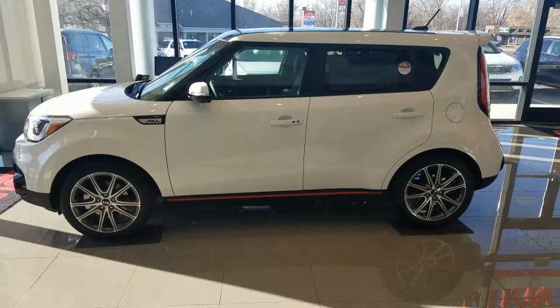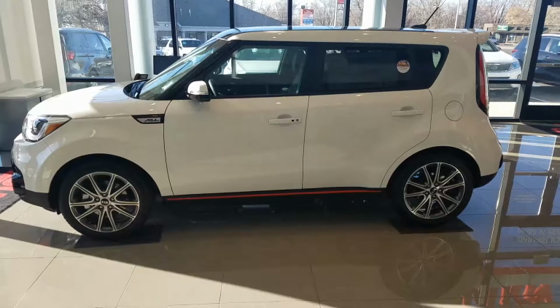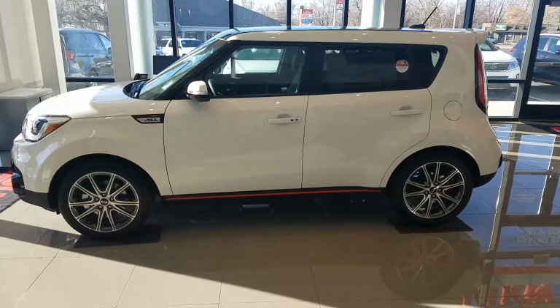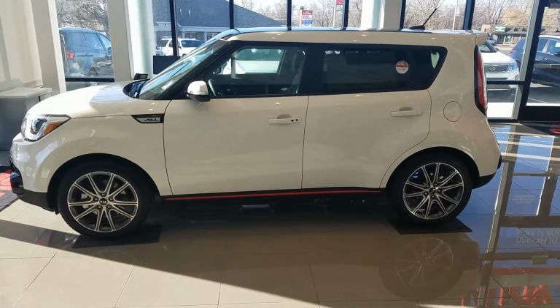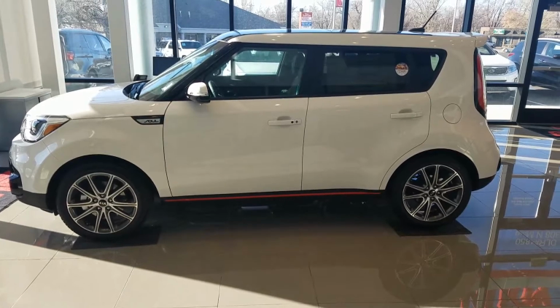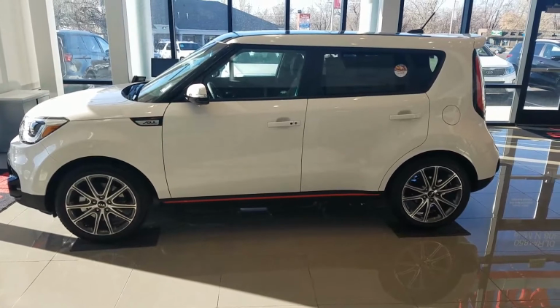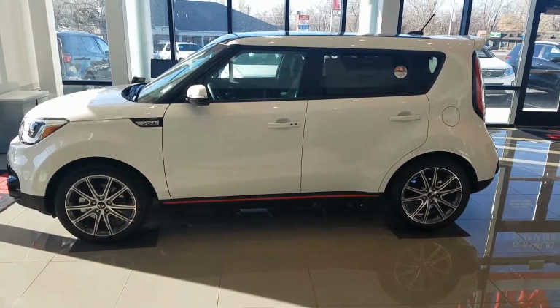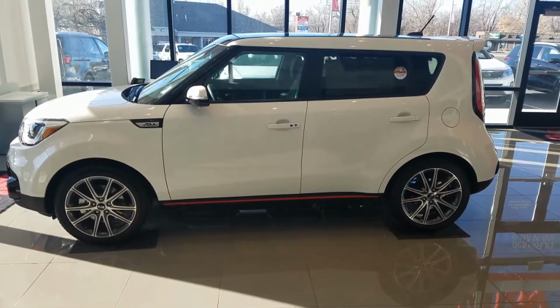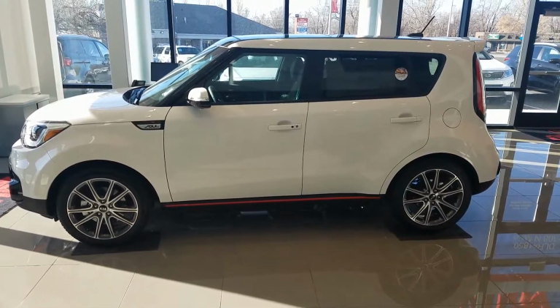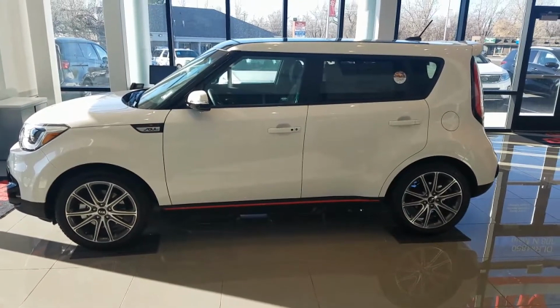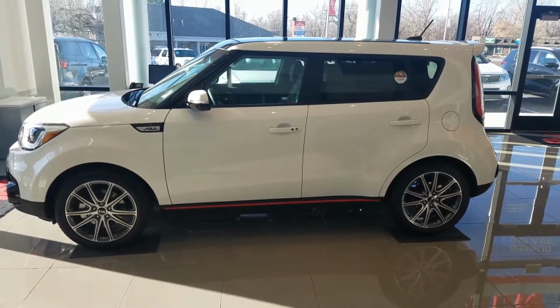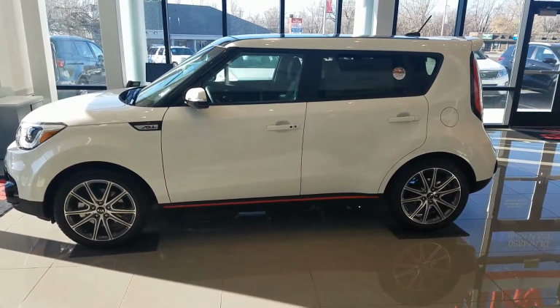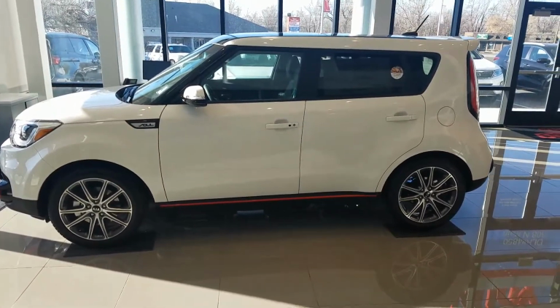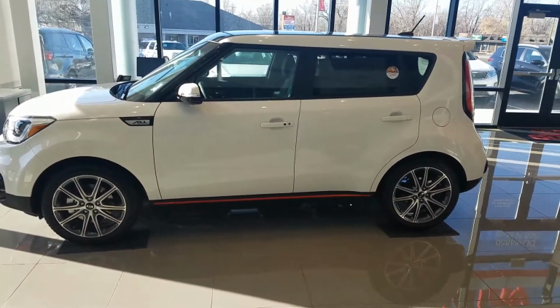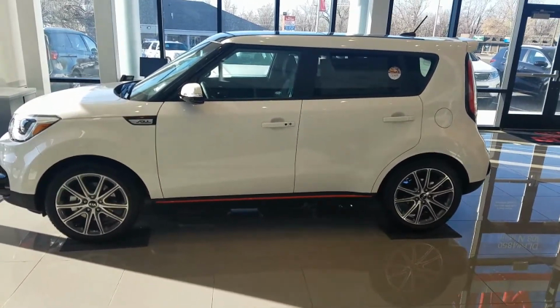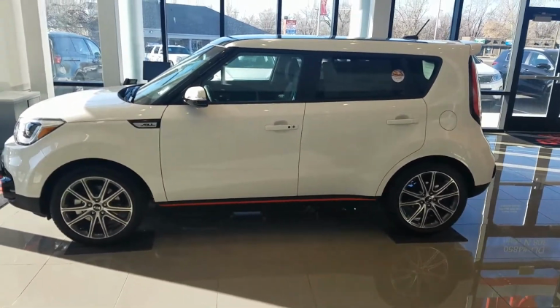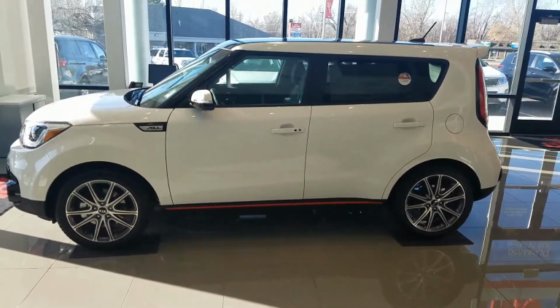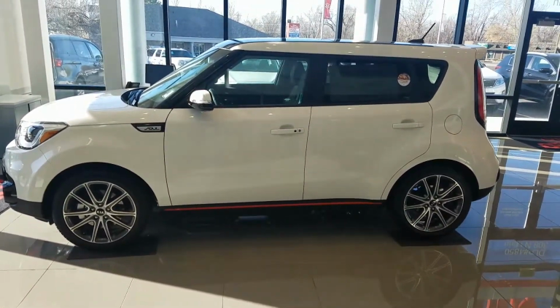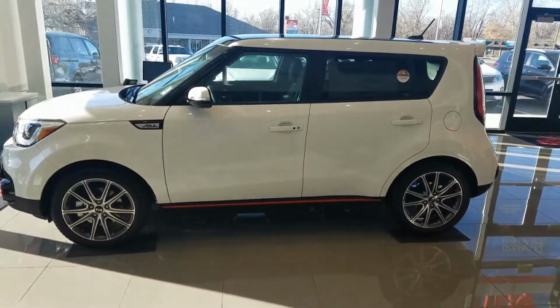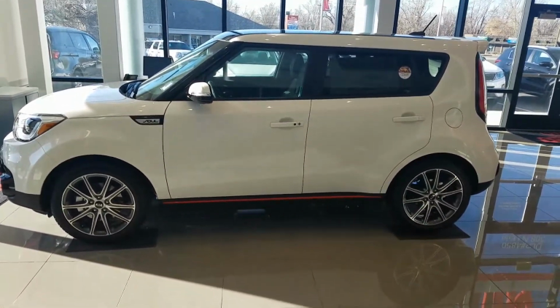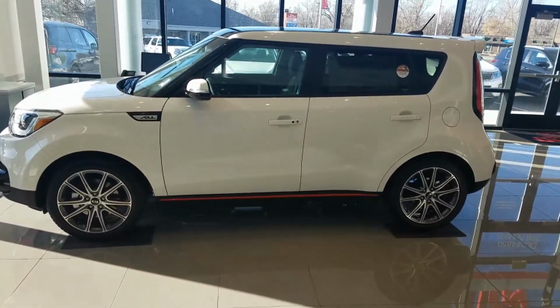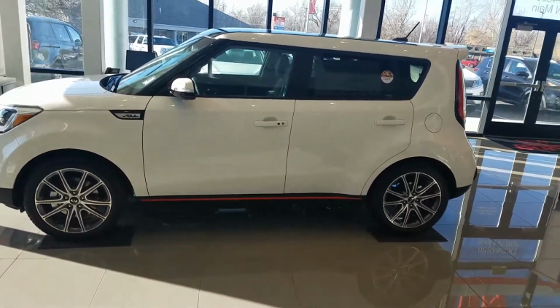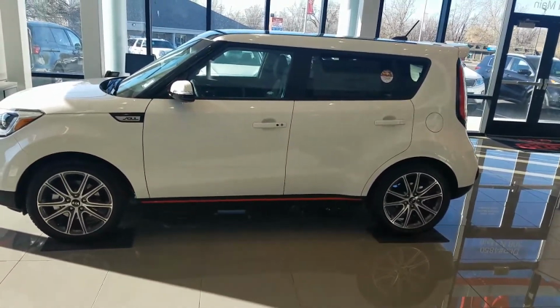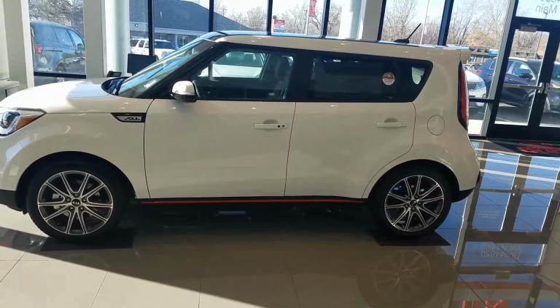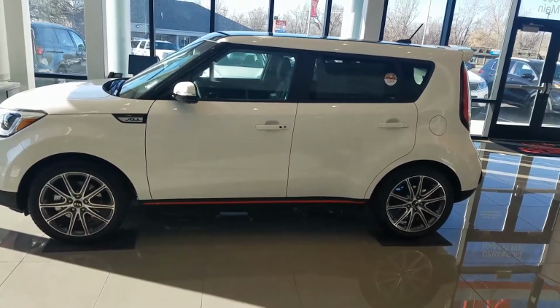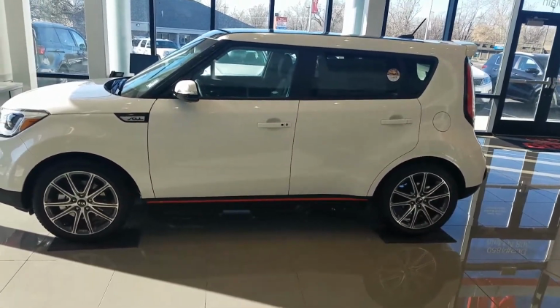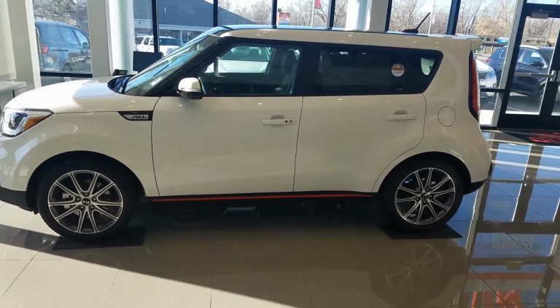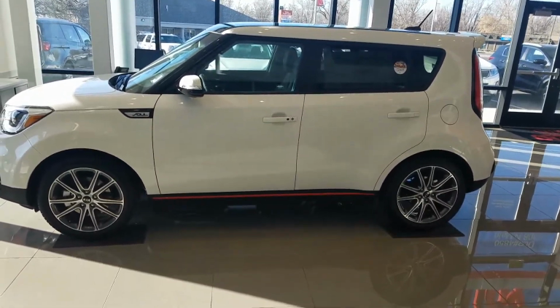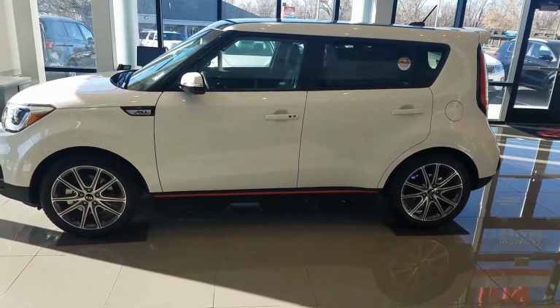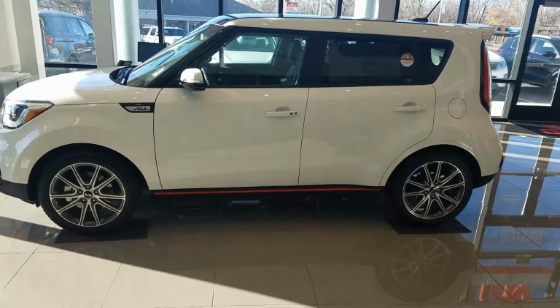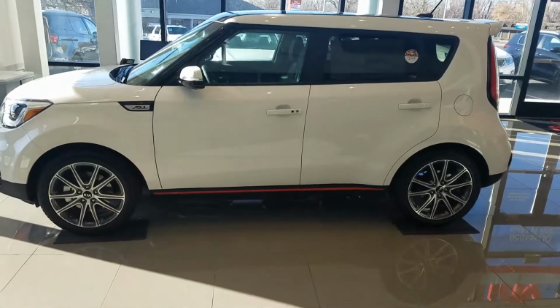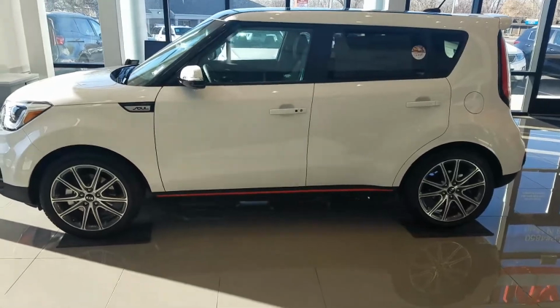Hey Brad, it's Kyle over at Young Kia of Leighton. Just wanted to give you a quick VIP video of the Kia Soul 2017.